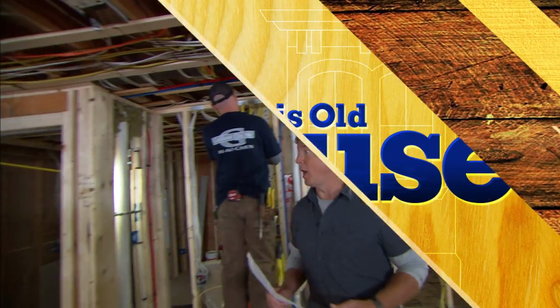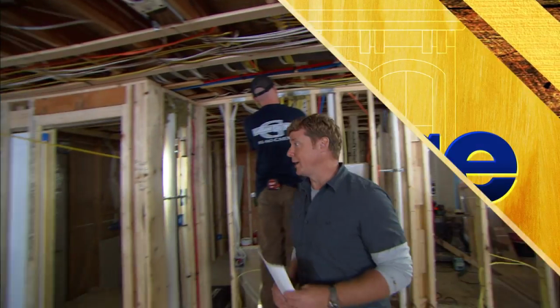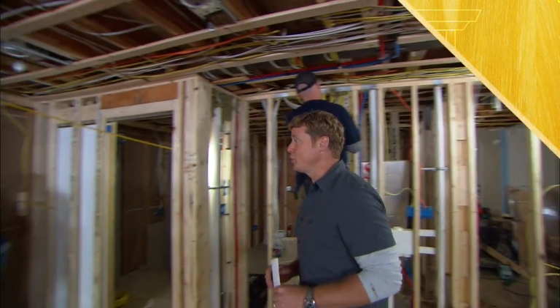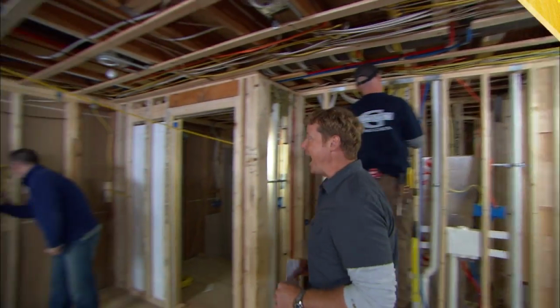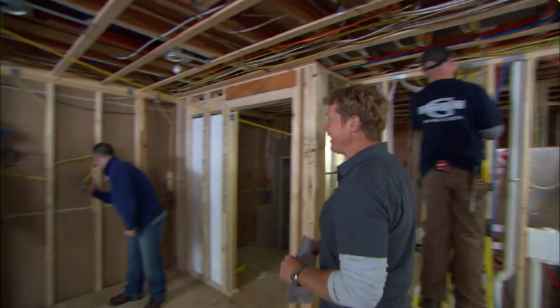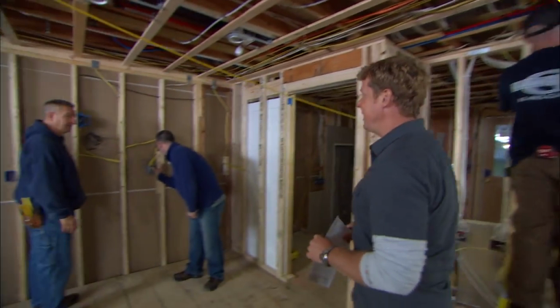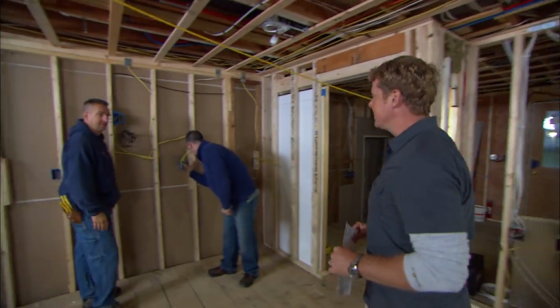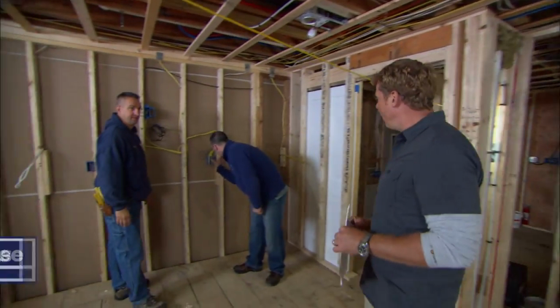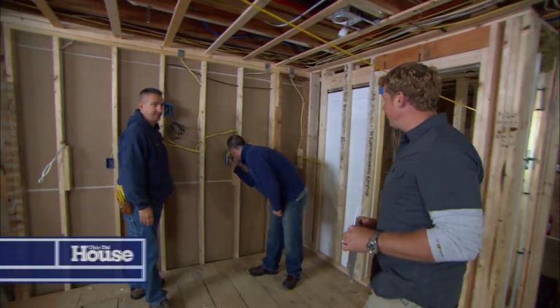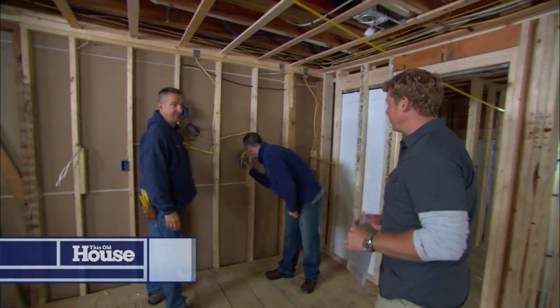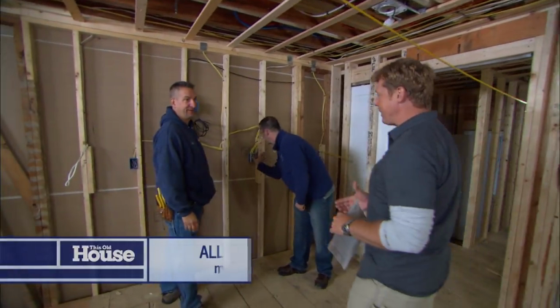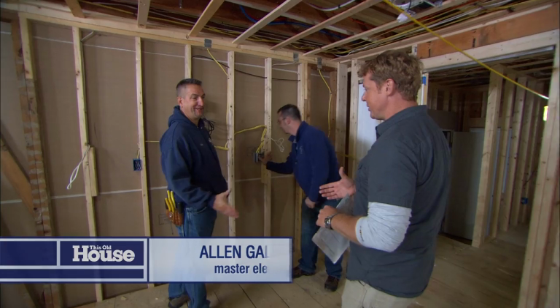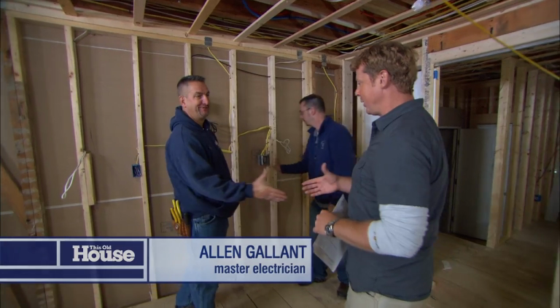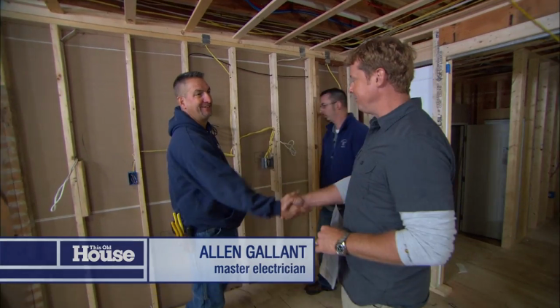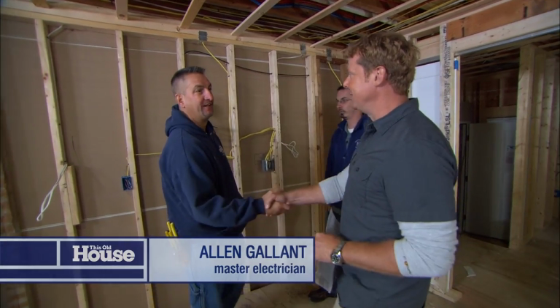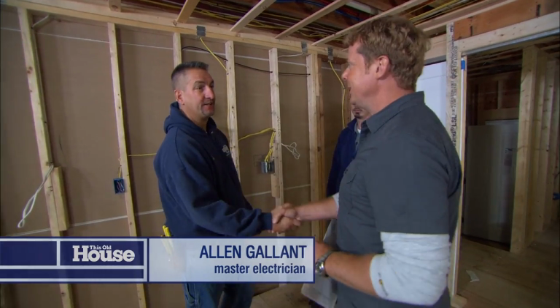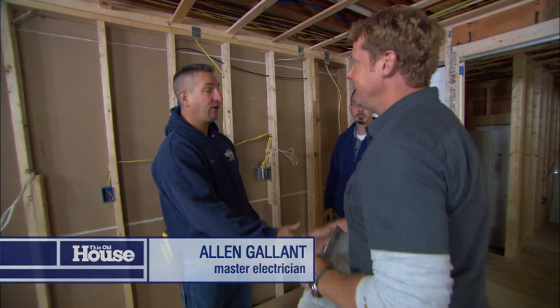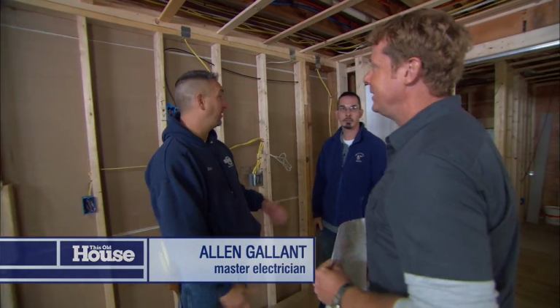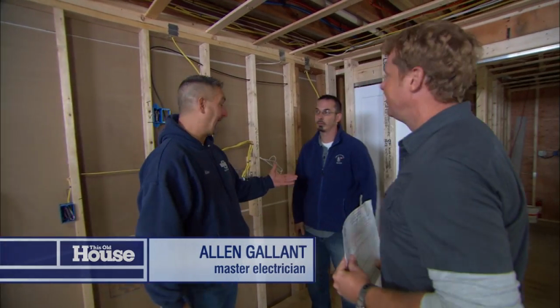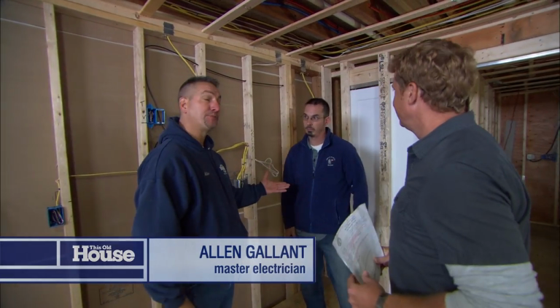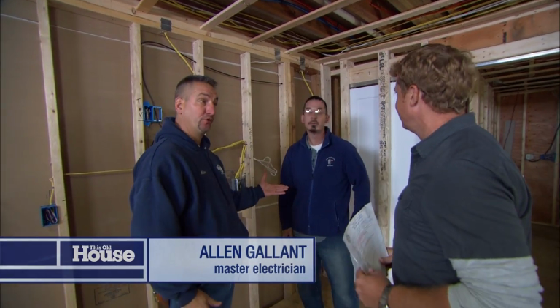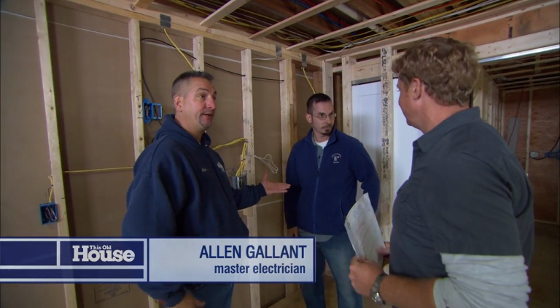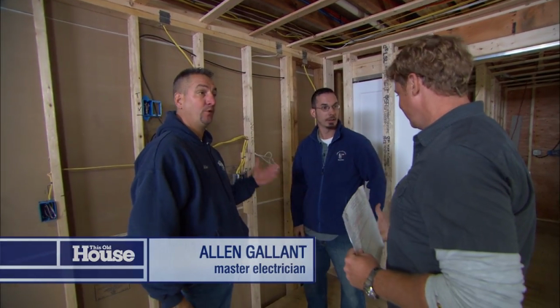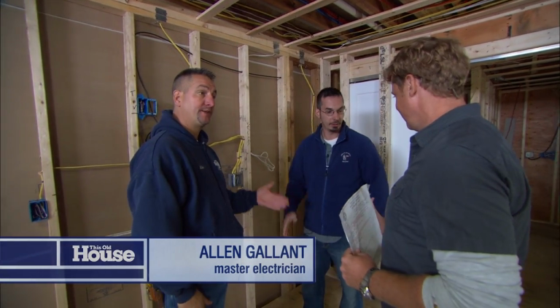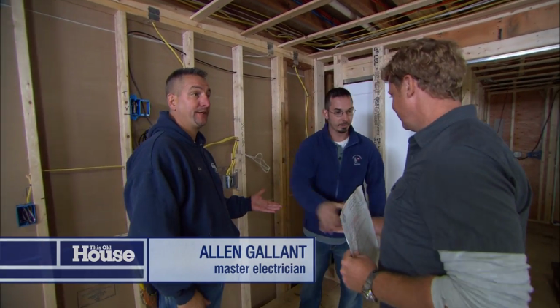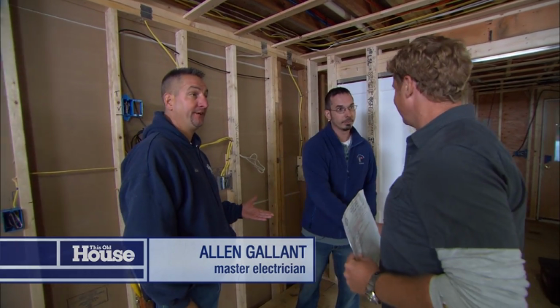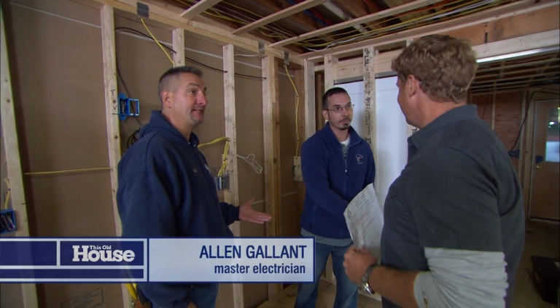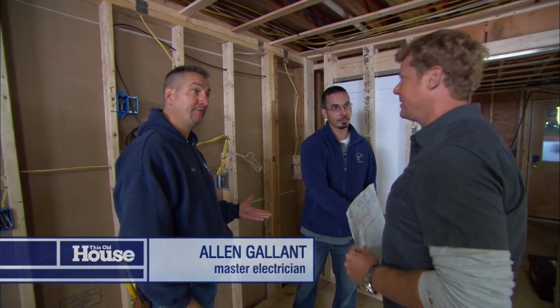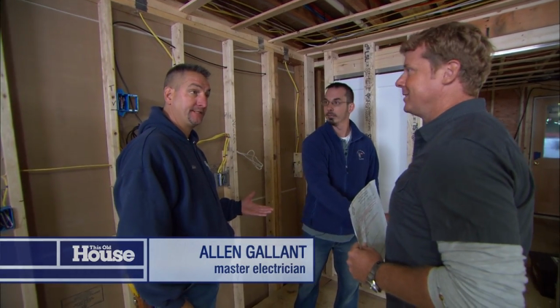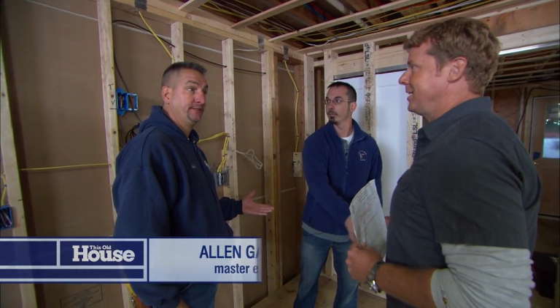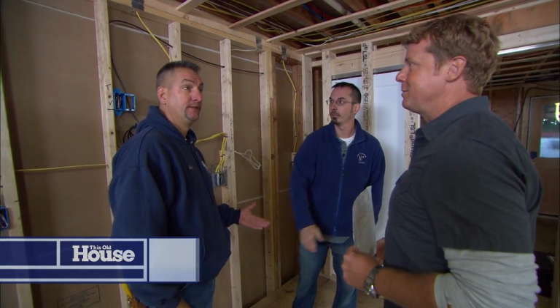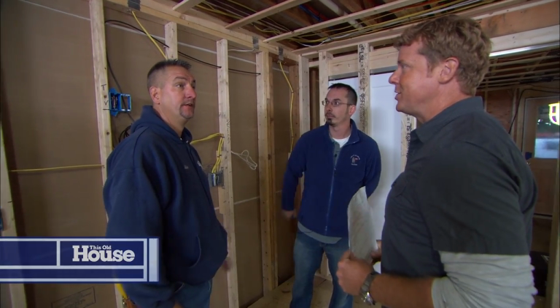Our electrician, Alan Gallant, has called for an inspection. Hi, Kevin. I've called Alex Berube, the wire inspector here in the town of Lexington. Nice to meet you.